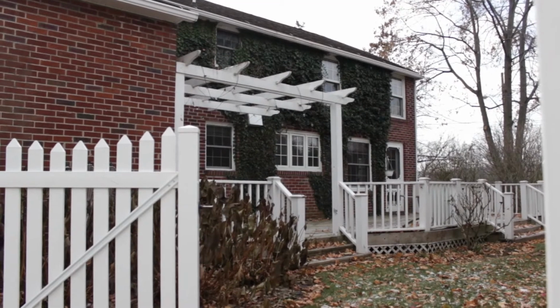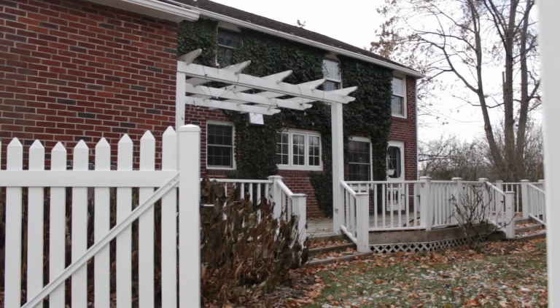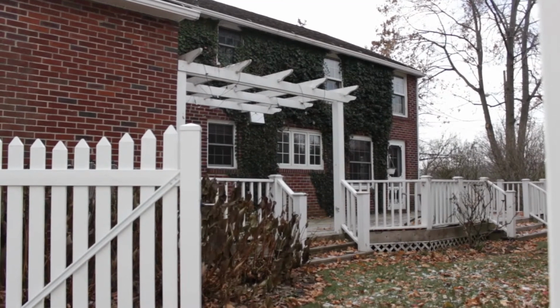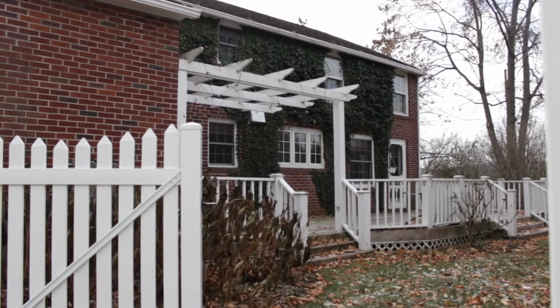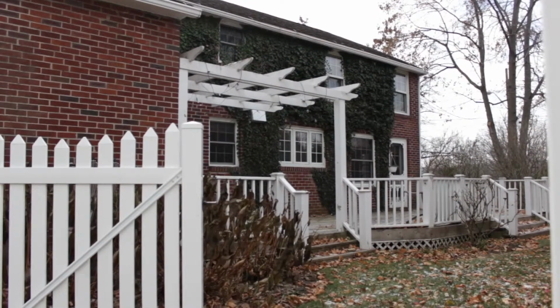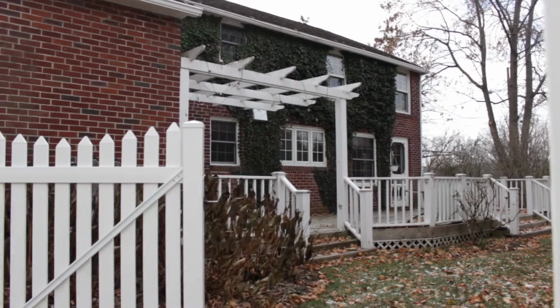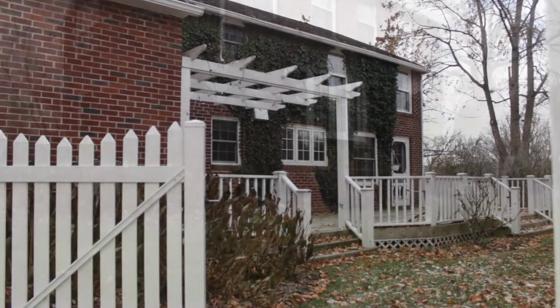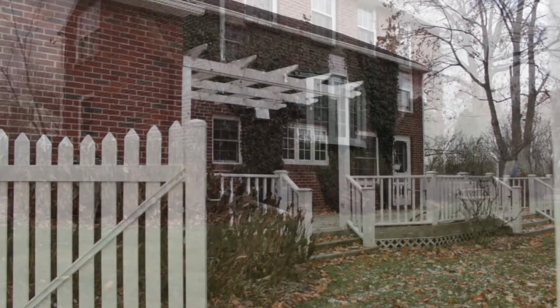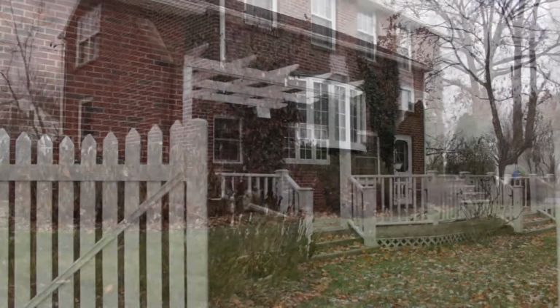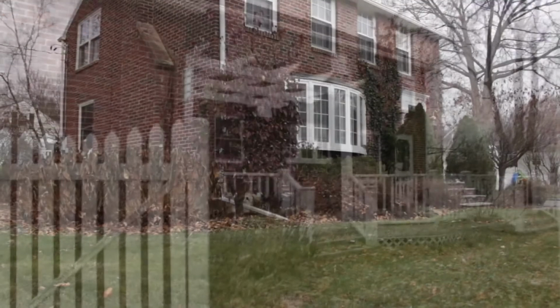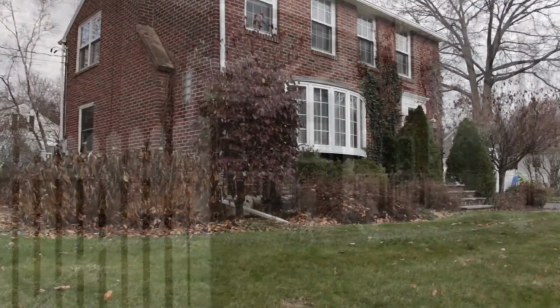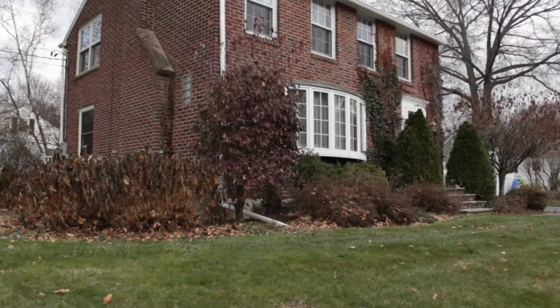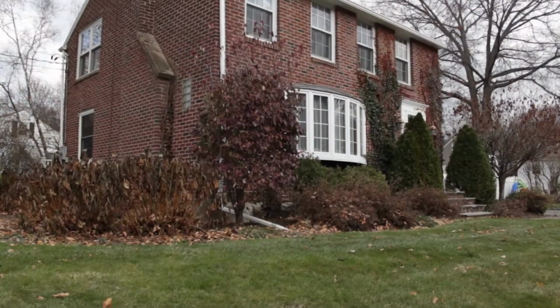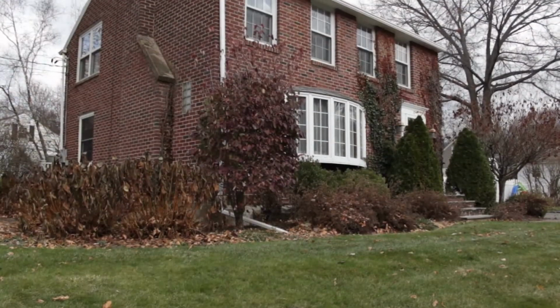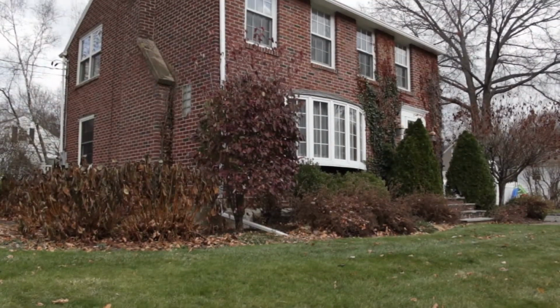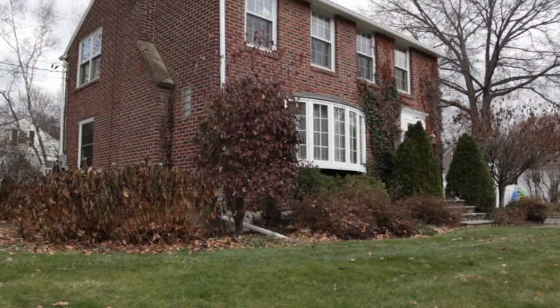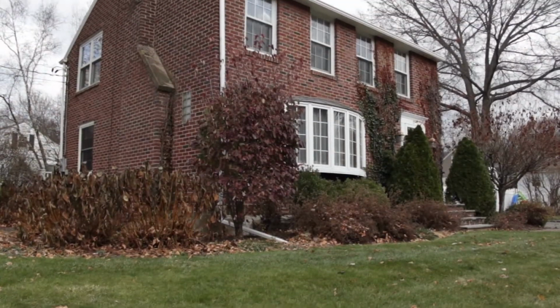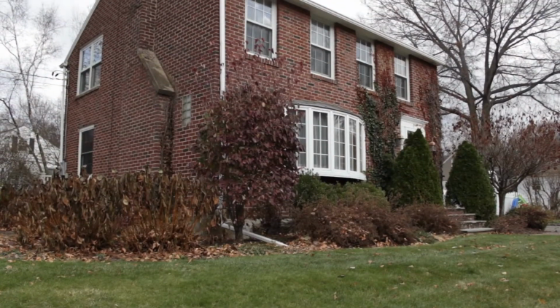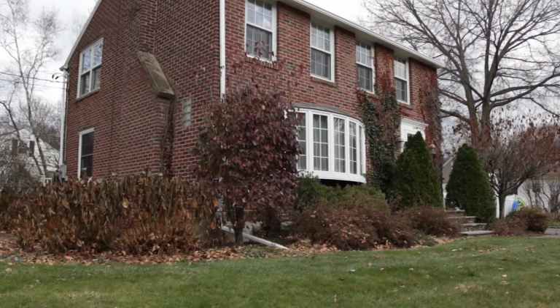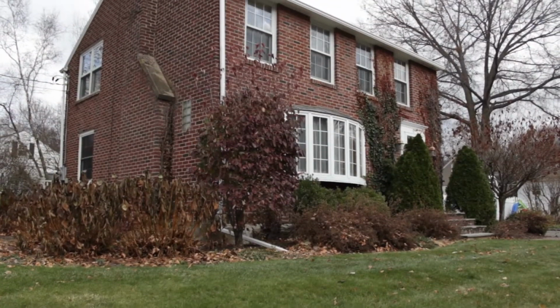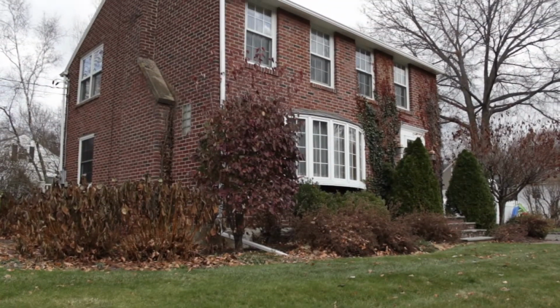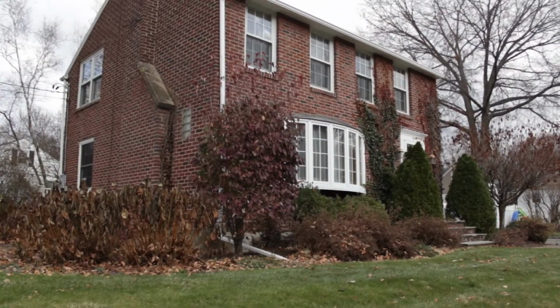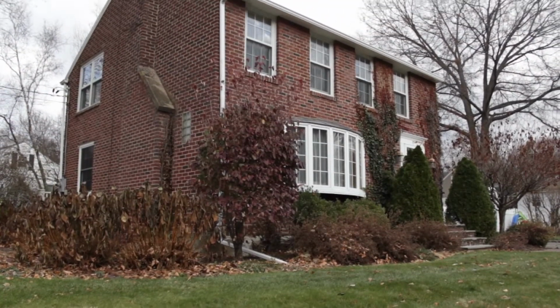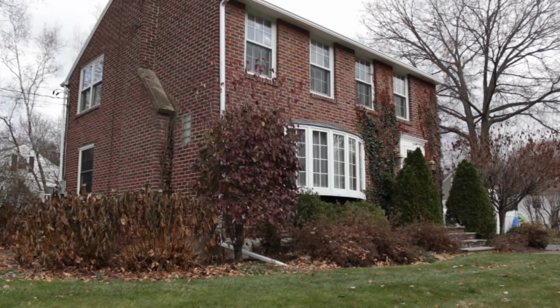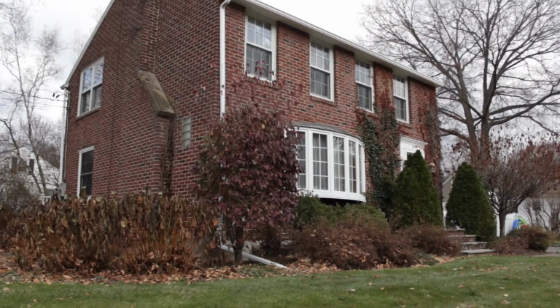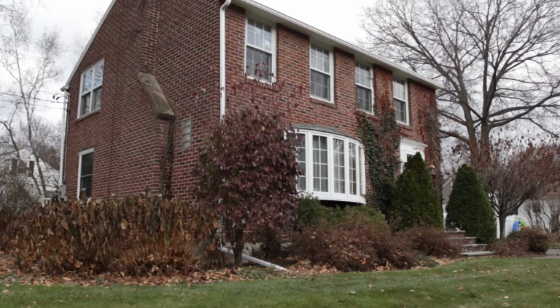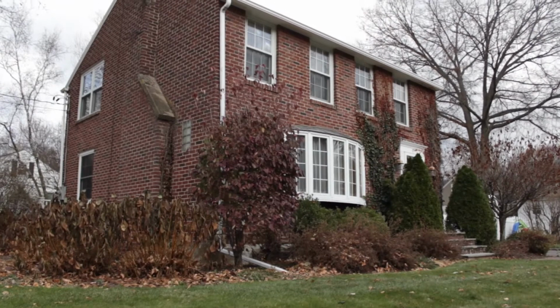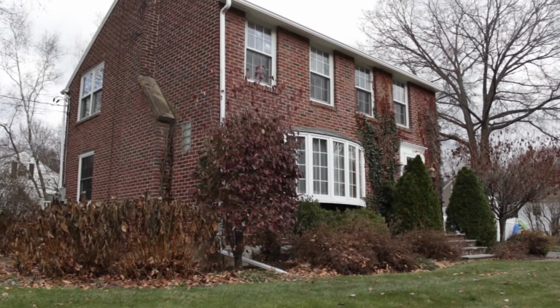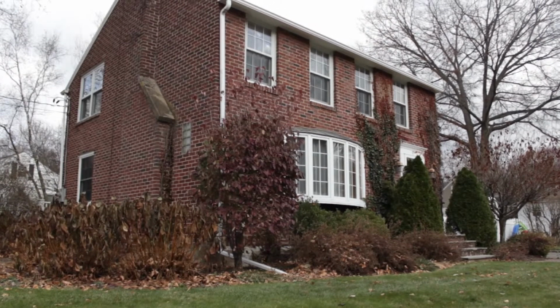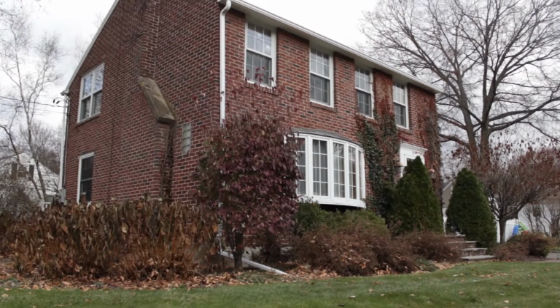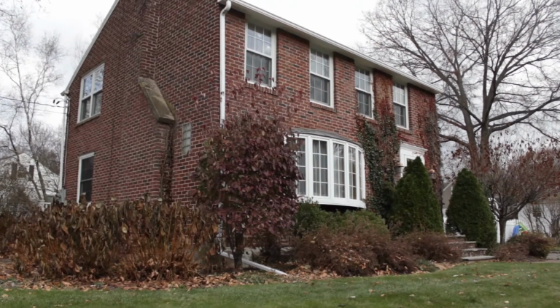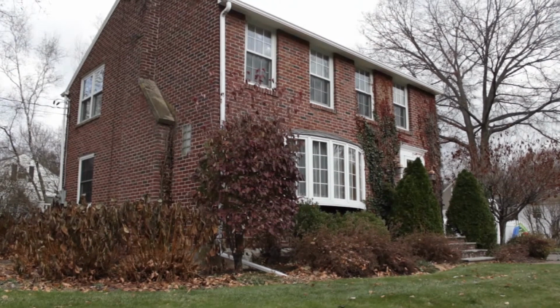There are four bedrooms, one-and-a-half baths, and this luxuriously updated home on a corner lot at 1 Badger Drive in Chenango Bridge.